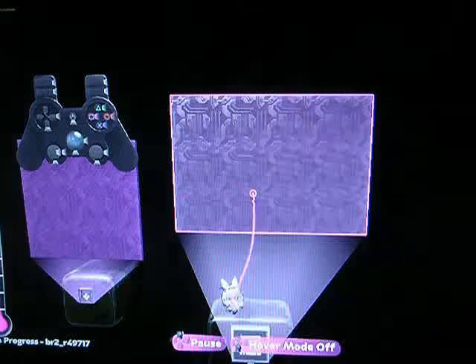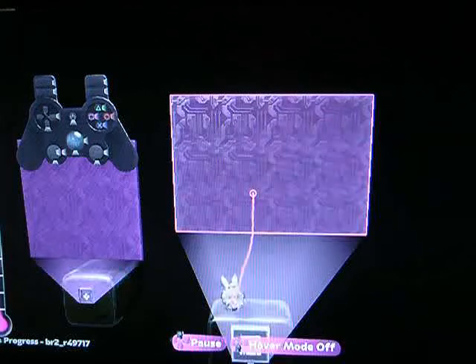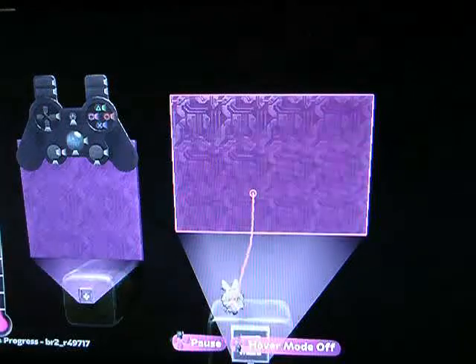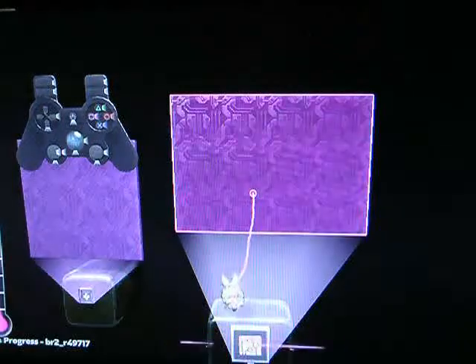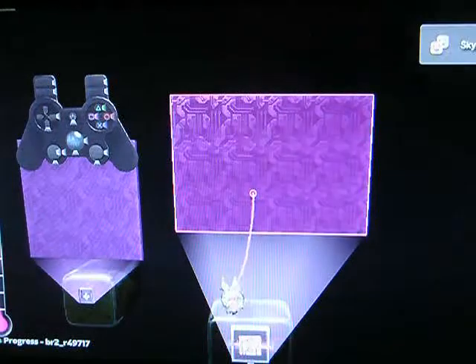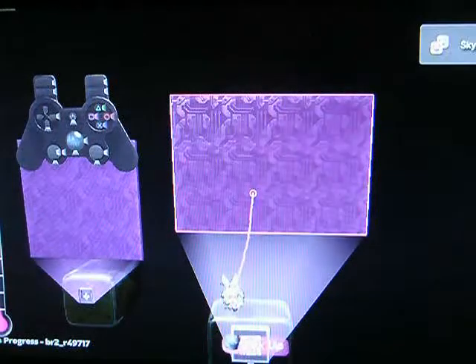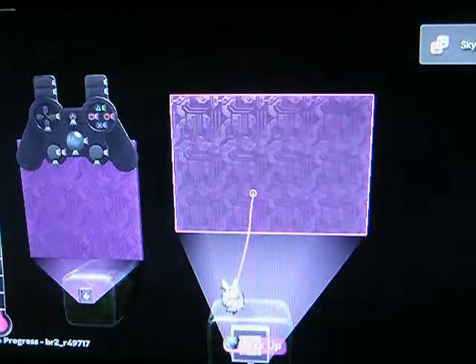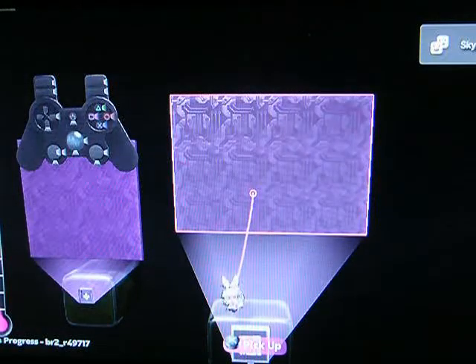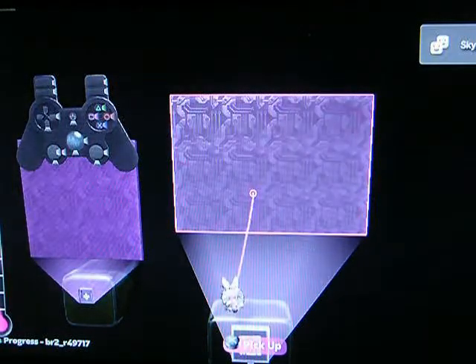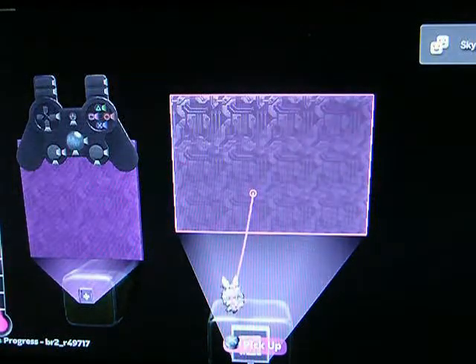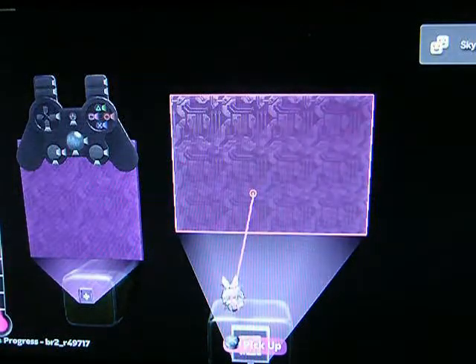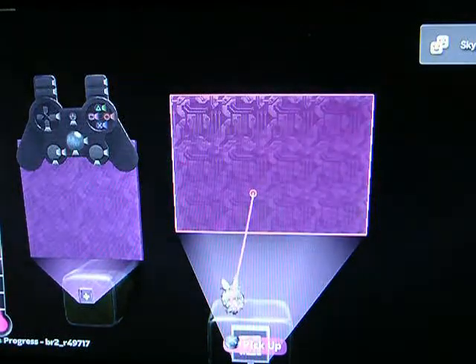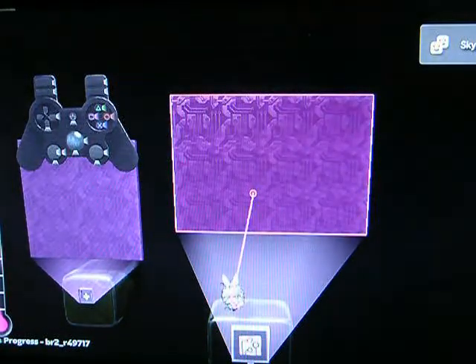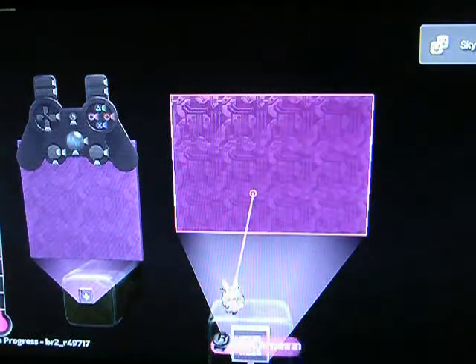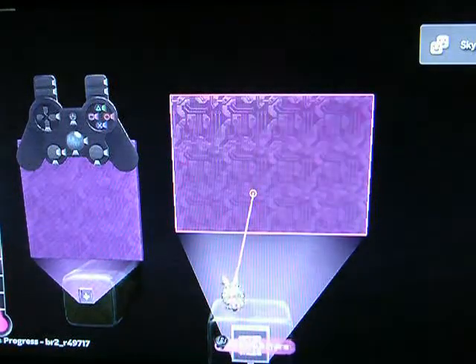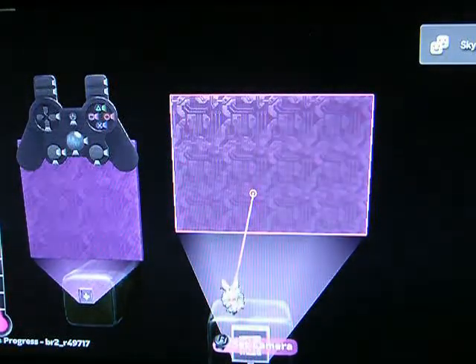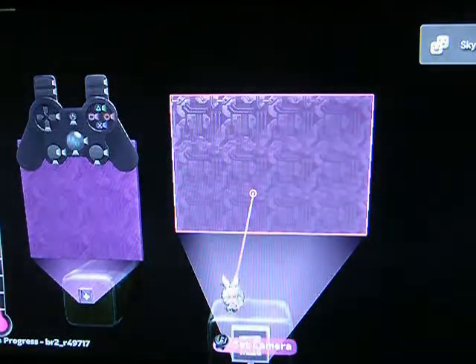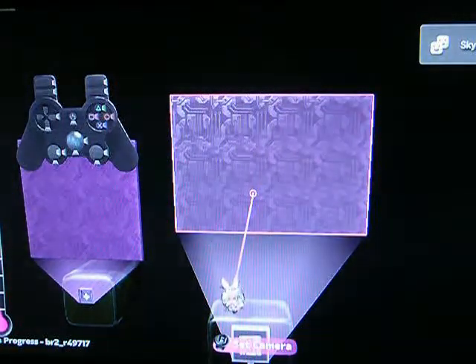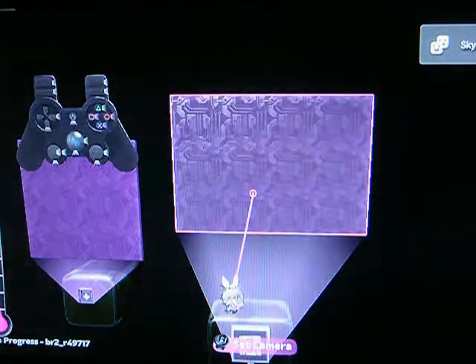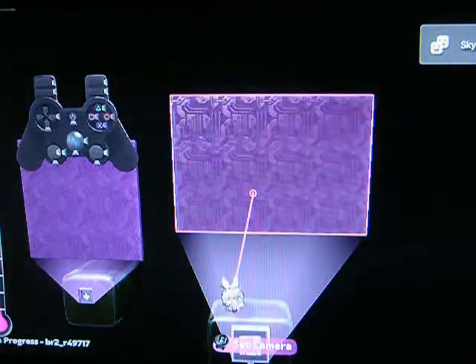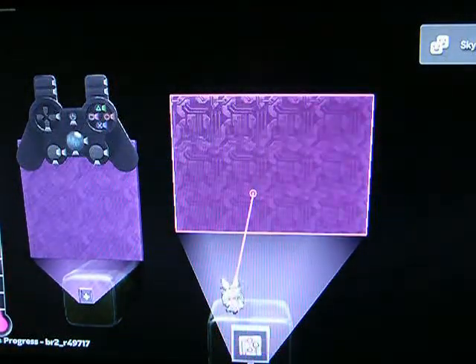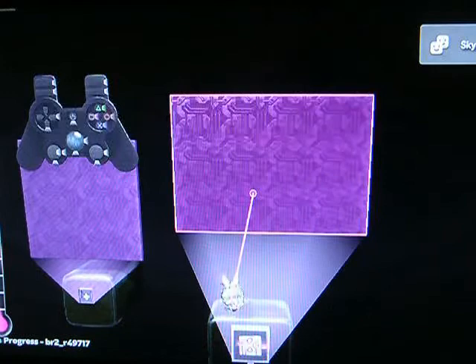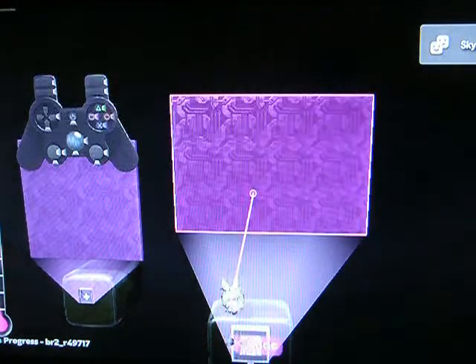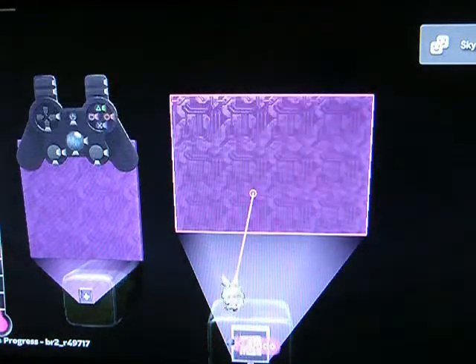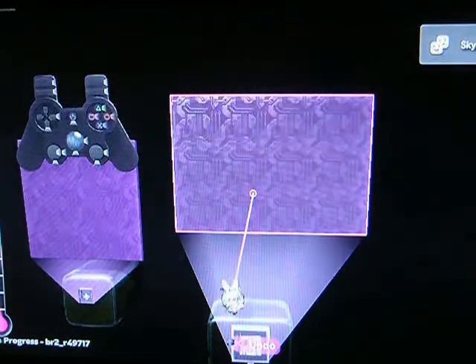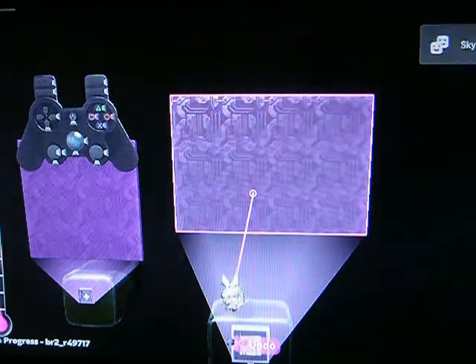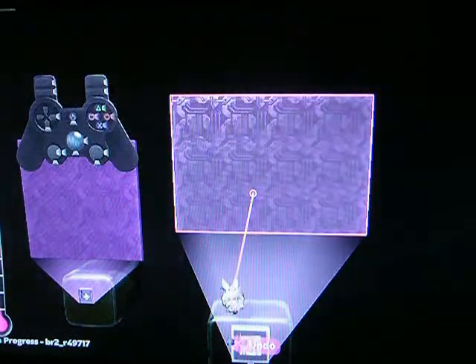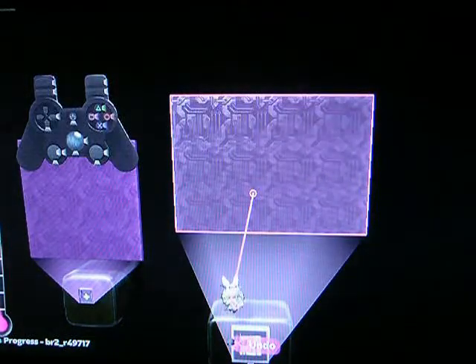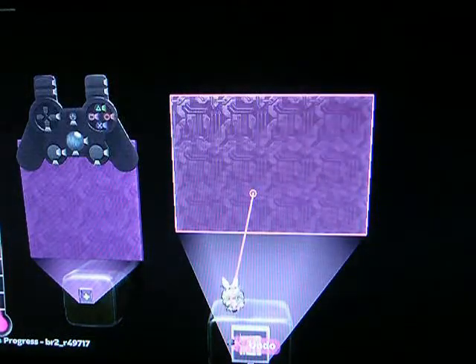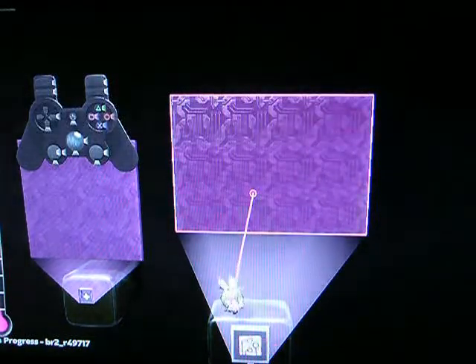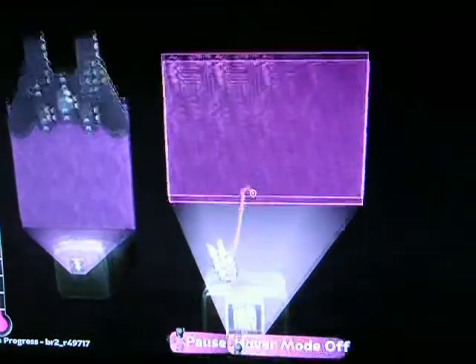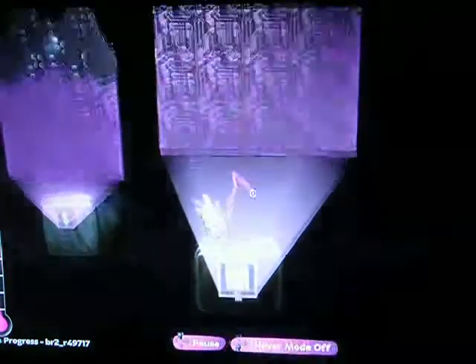Hey, it's Foofuls again in LittleBigPlanet 2, and we're going to explore how we can package a microchip into an easily reusable function.